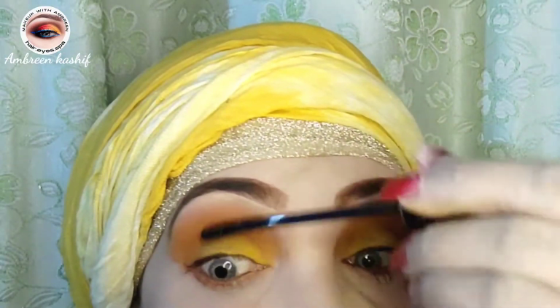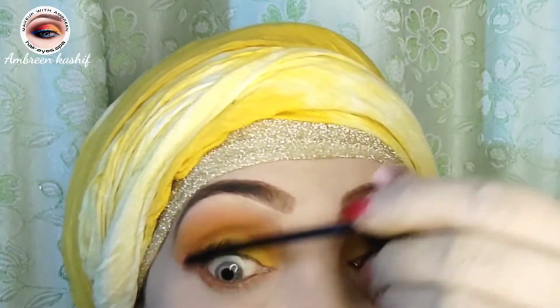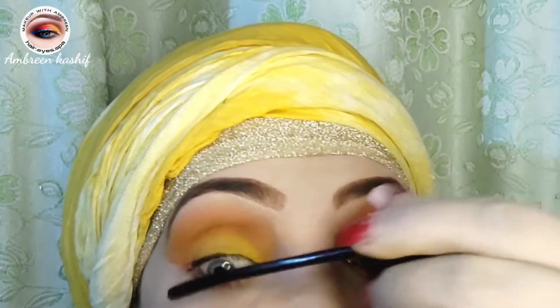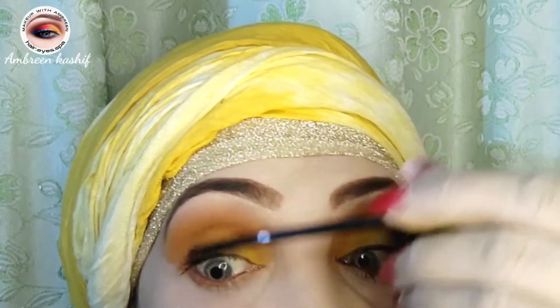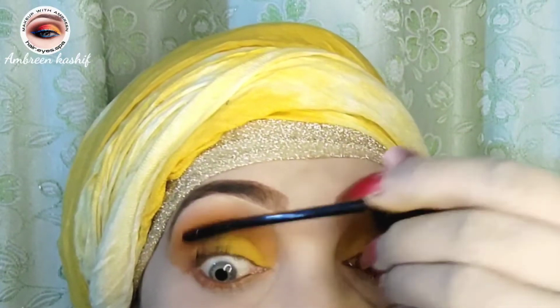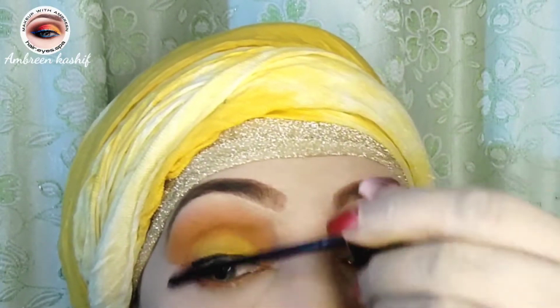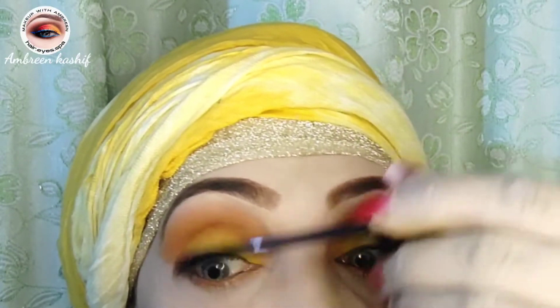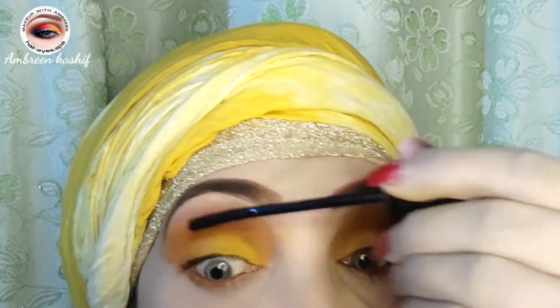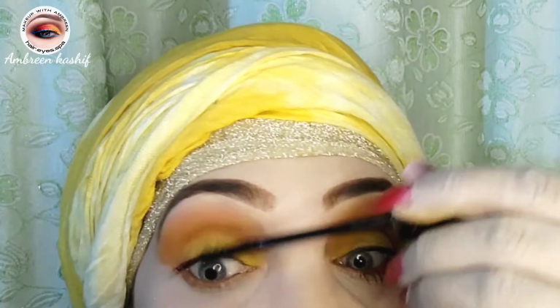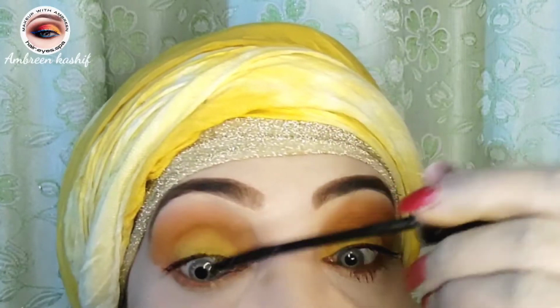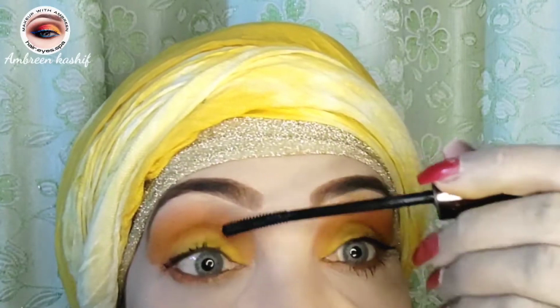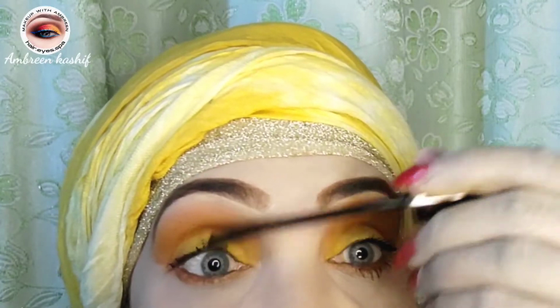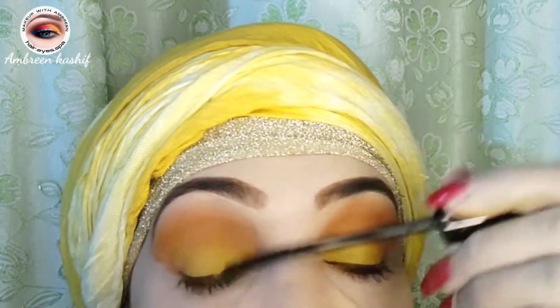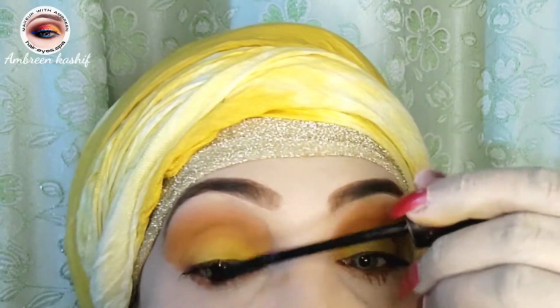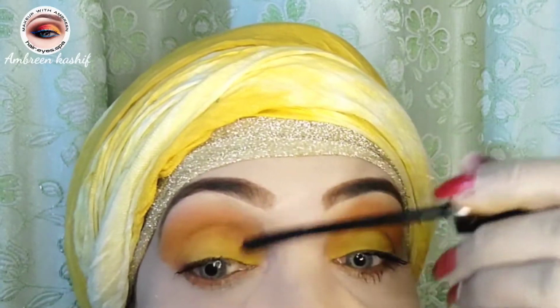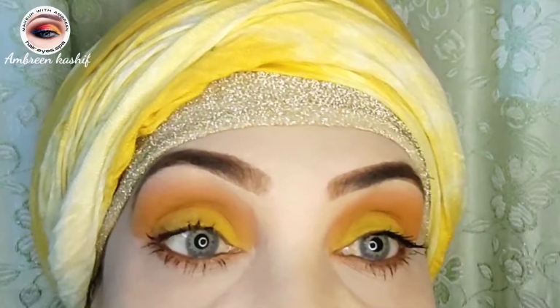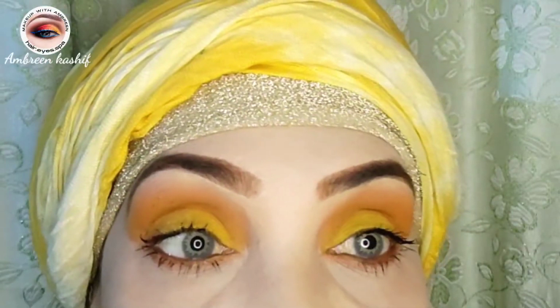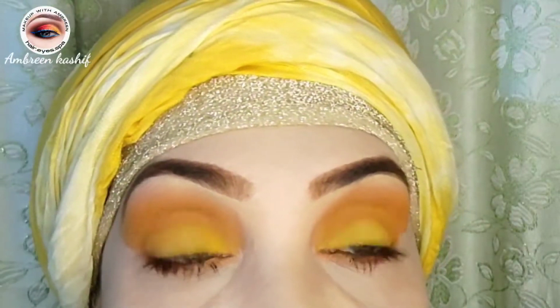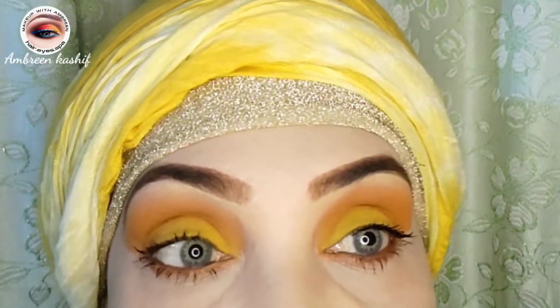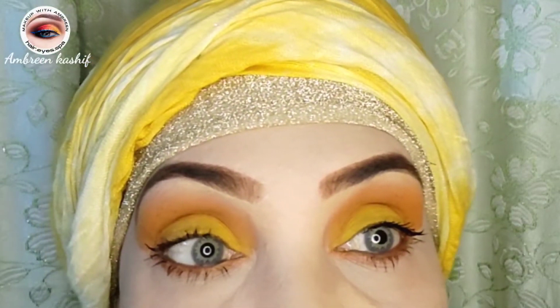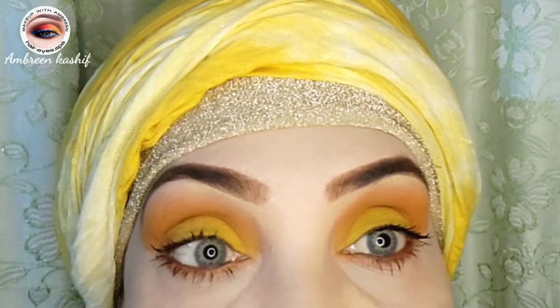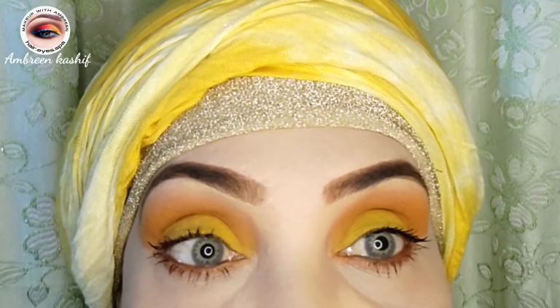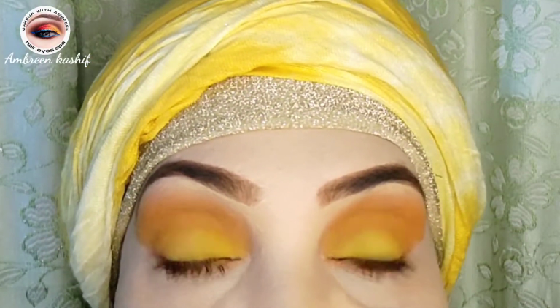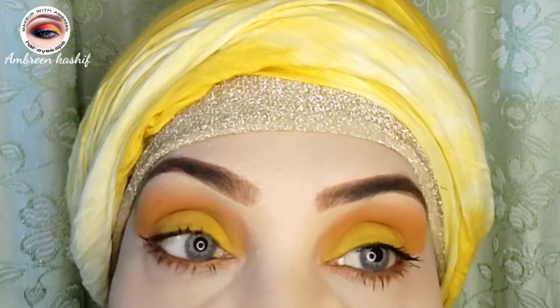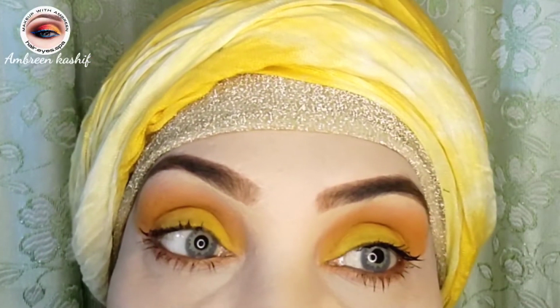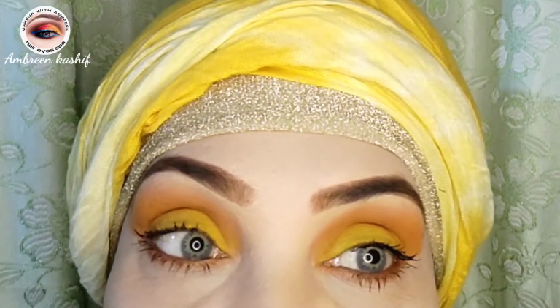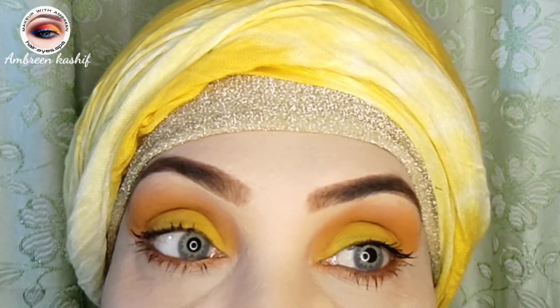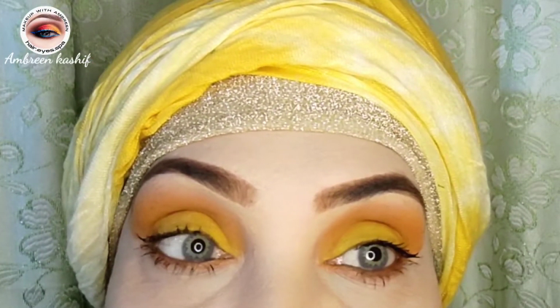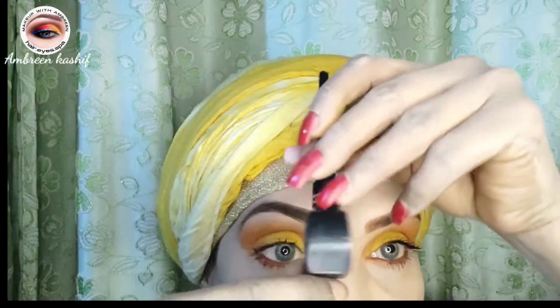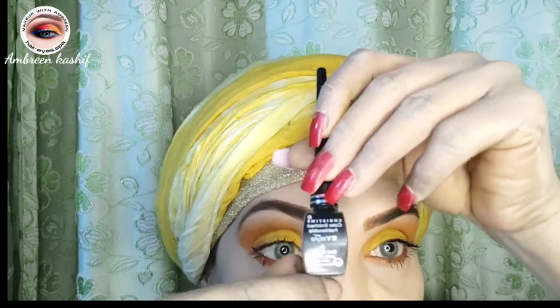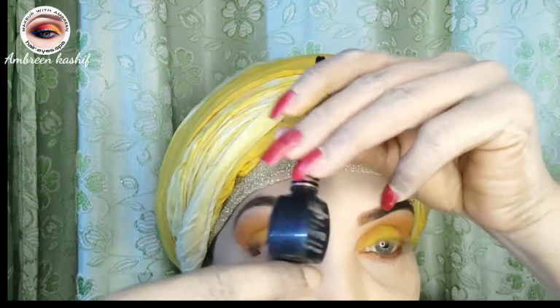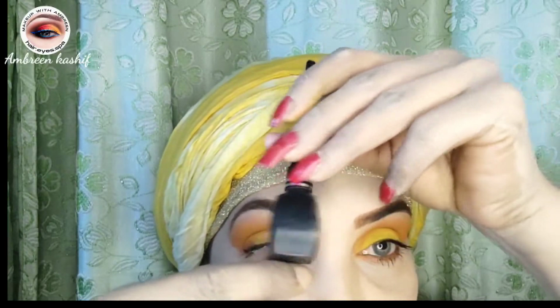I applied mascara on both sides. Look at this — how beautiful the eyes are!